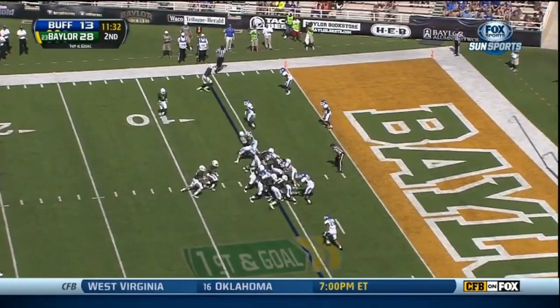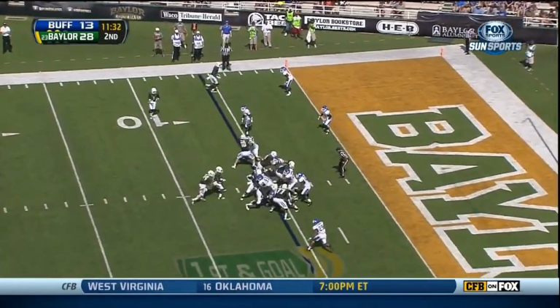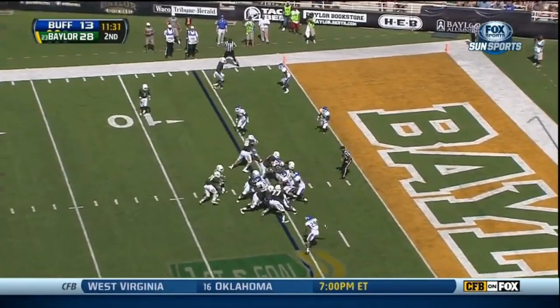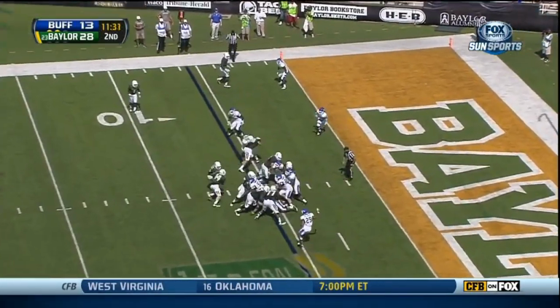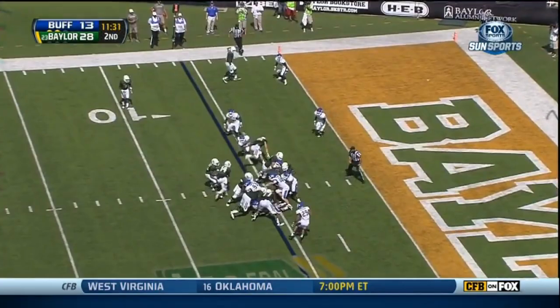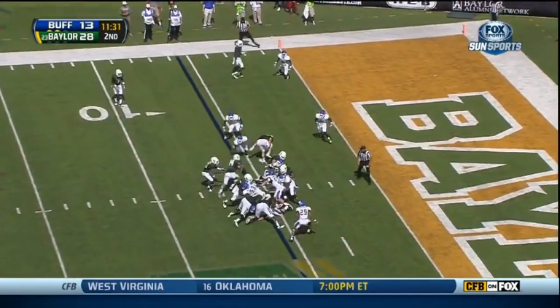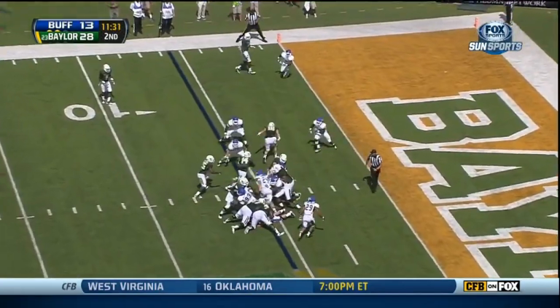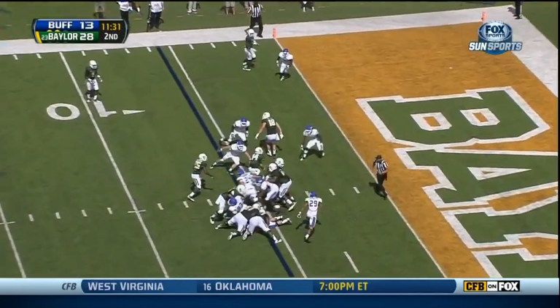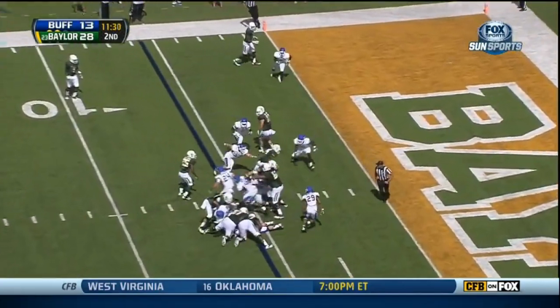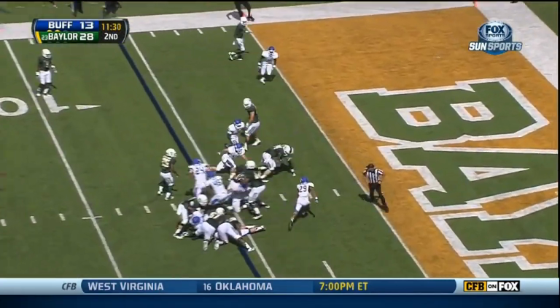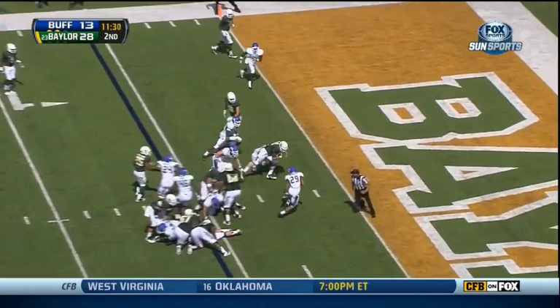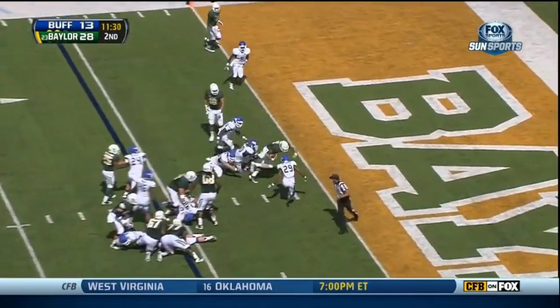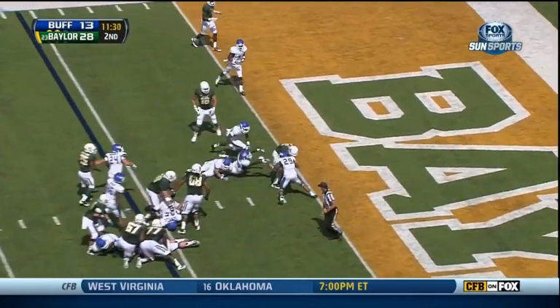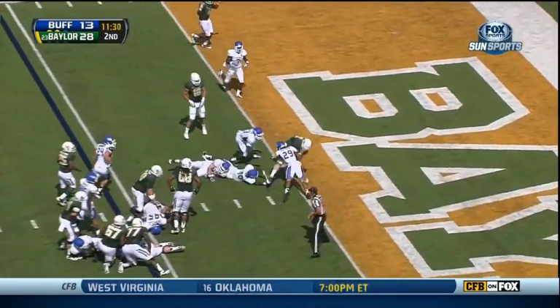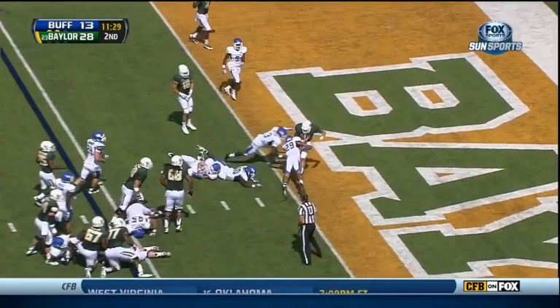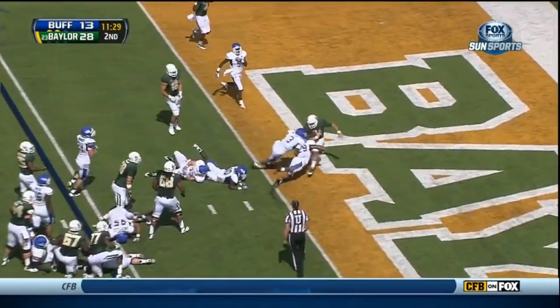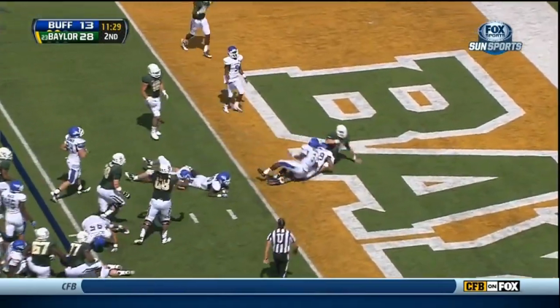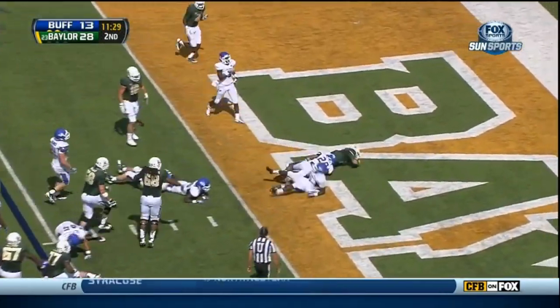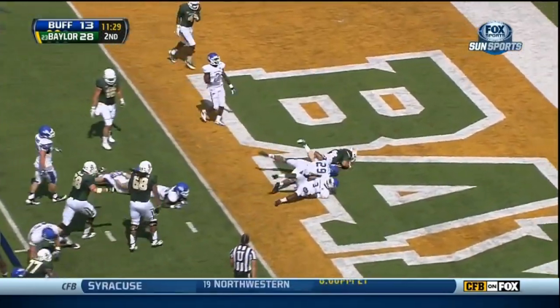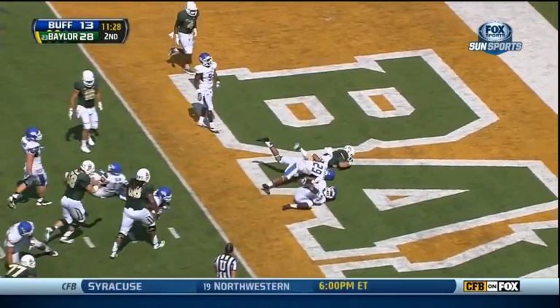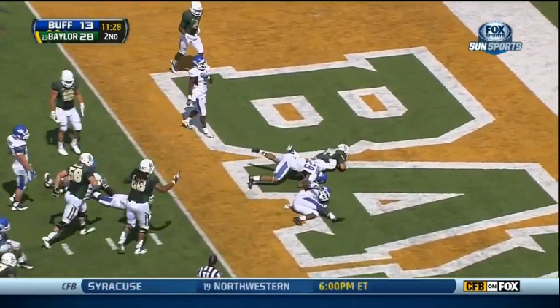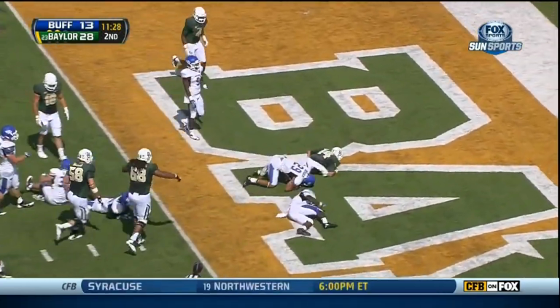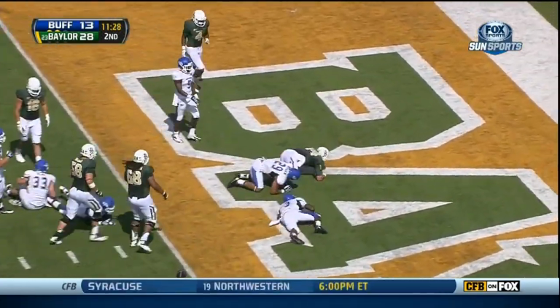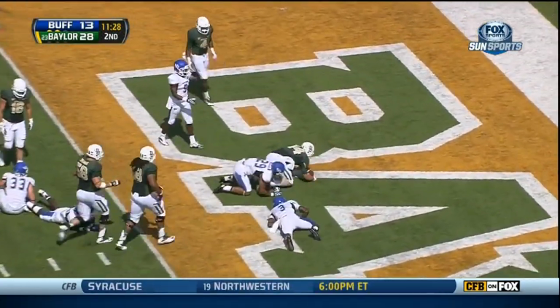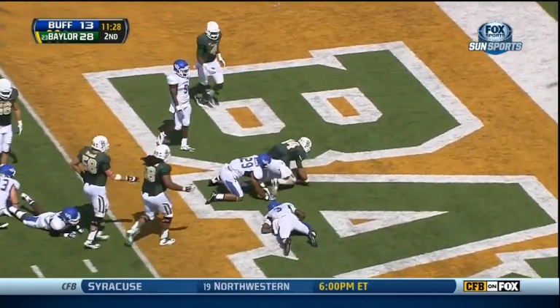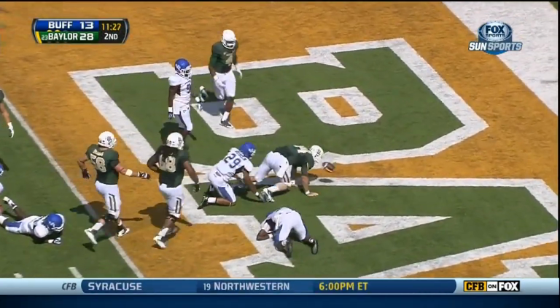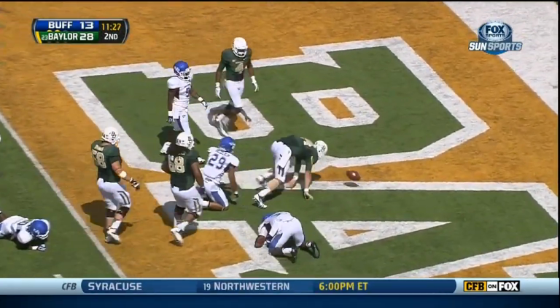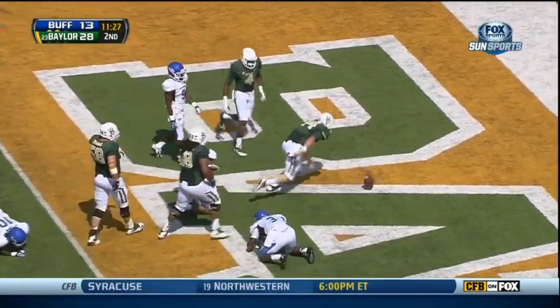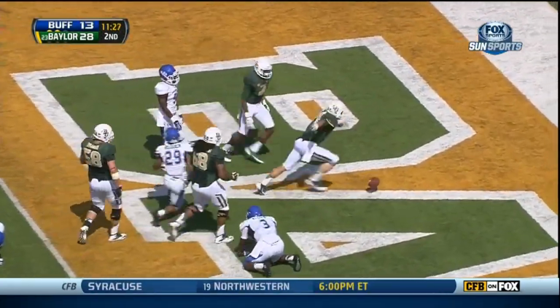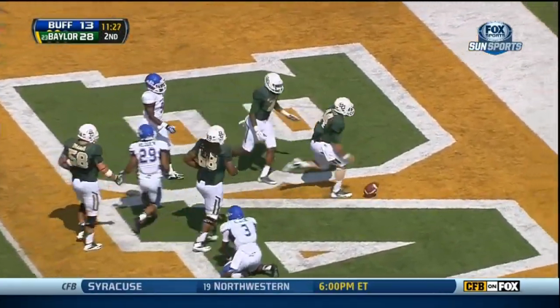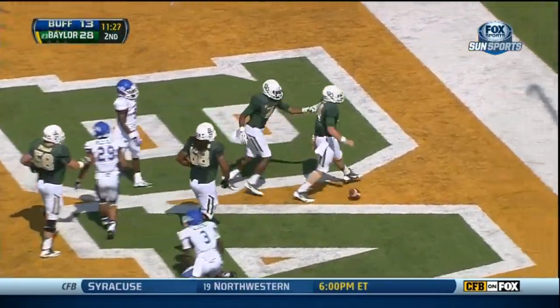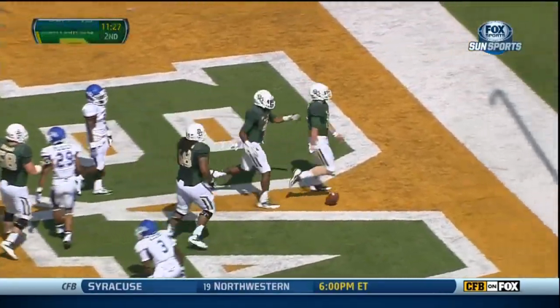First and goal. Petty the keeper at the 6. Bounces off a tackle into the end zone. Touchdown Baylor.